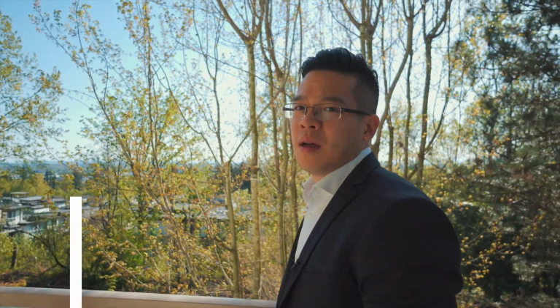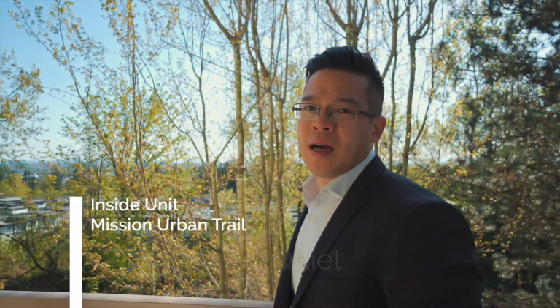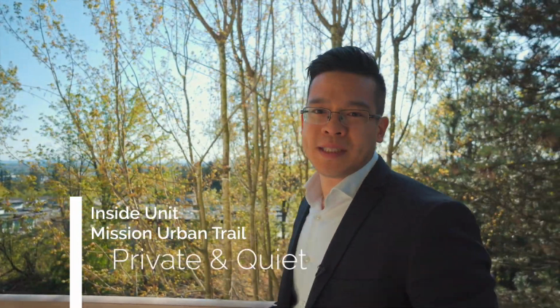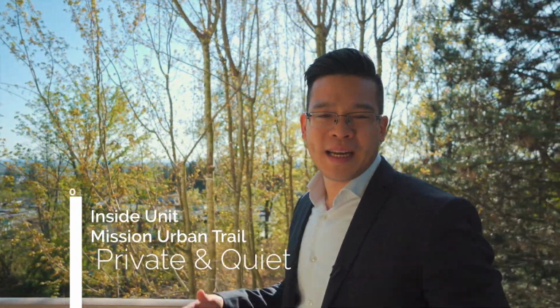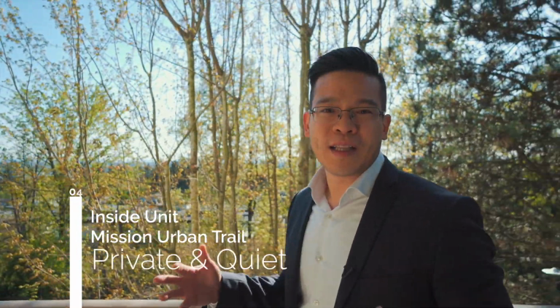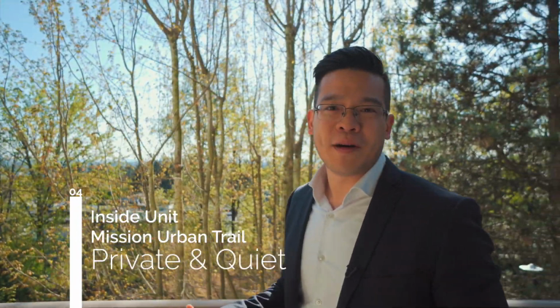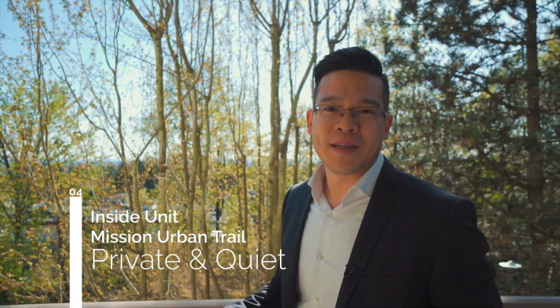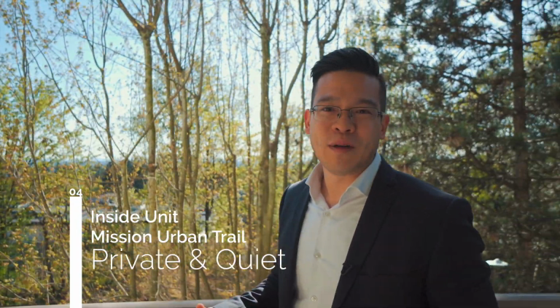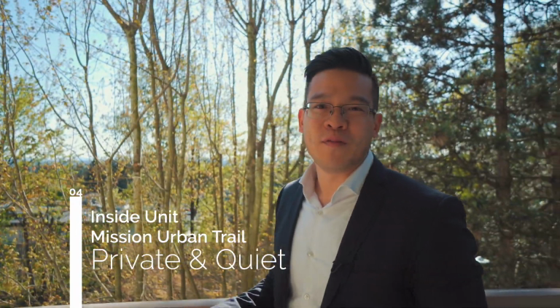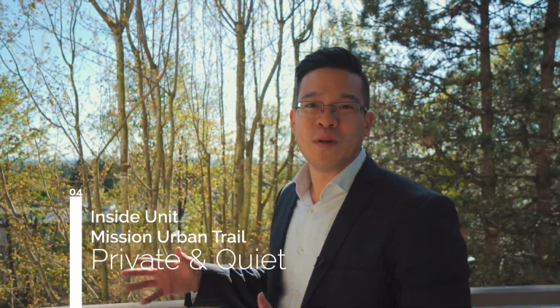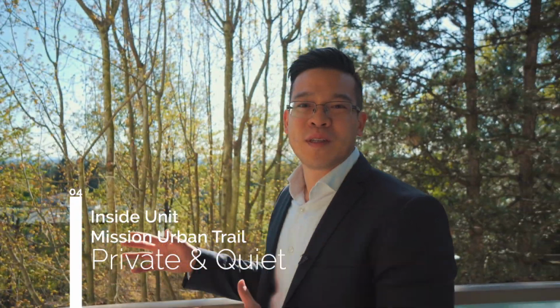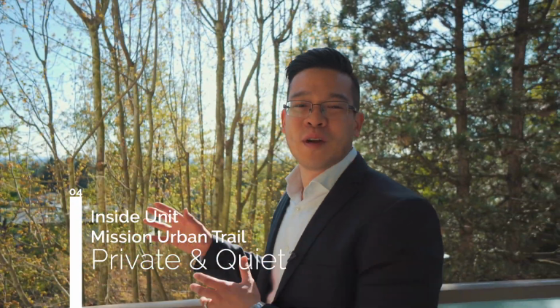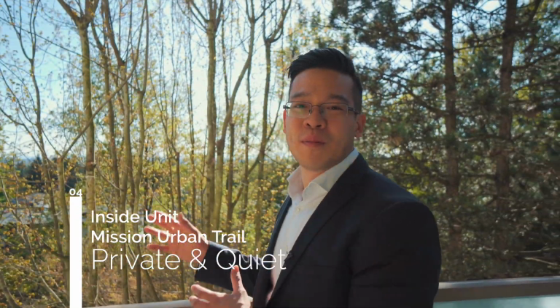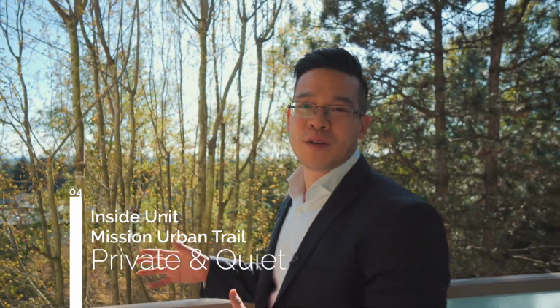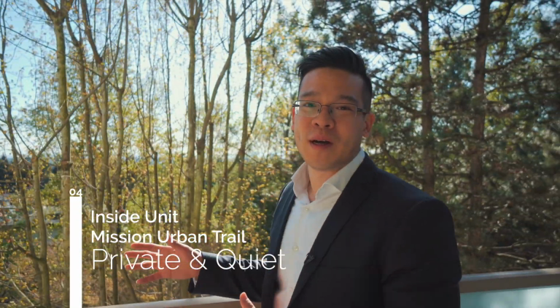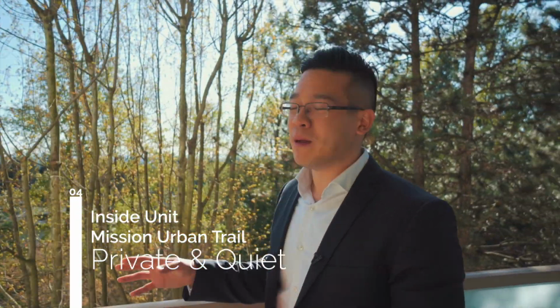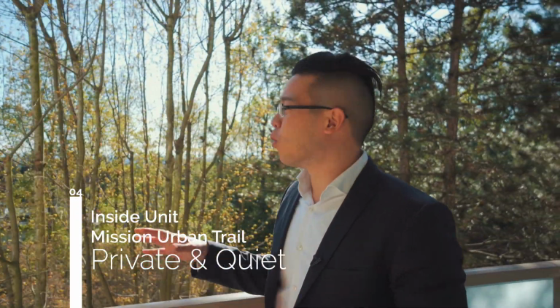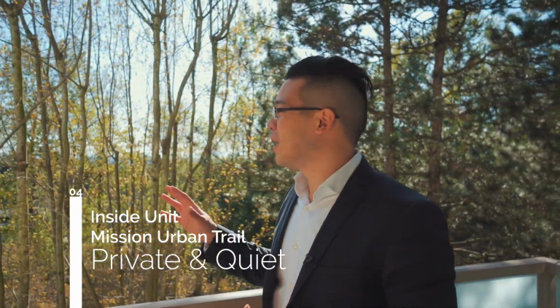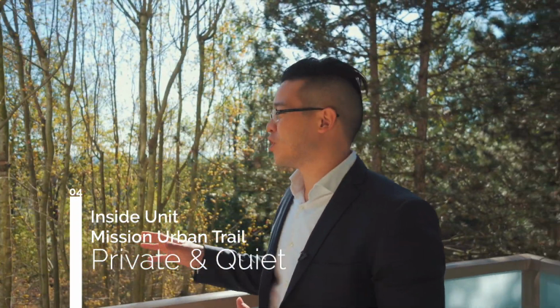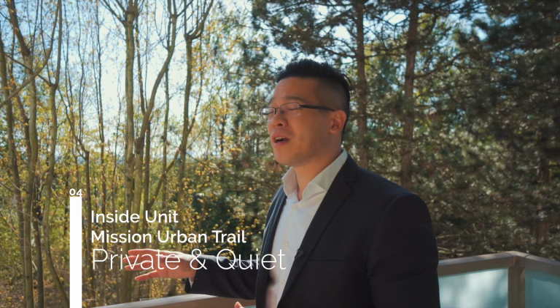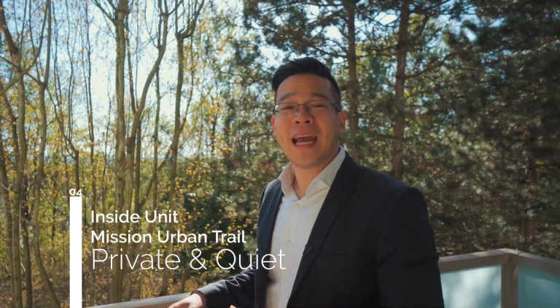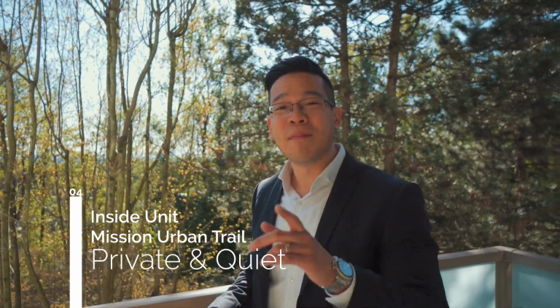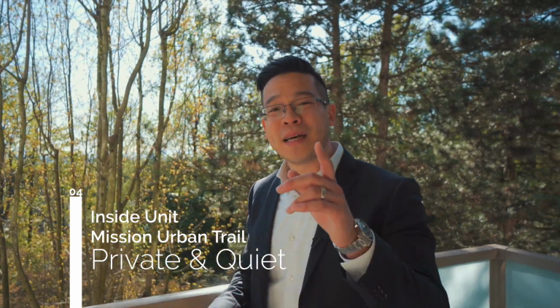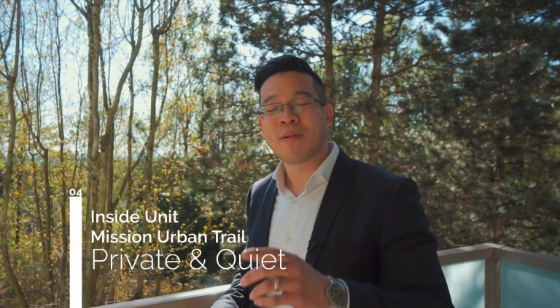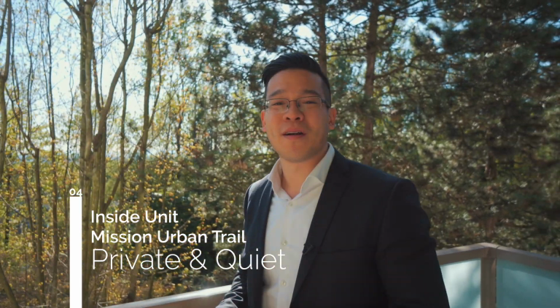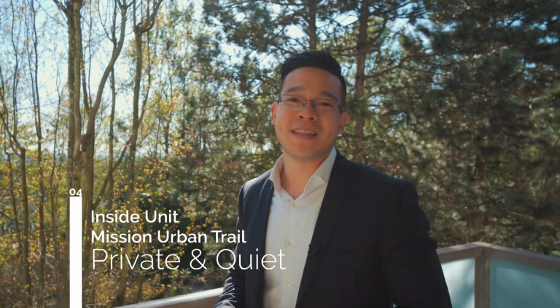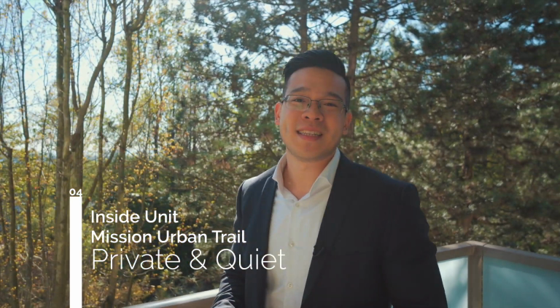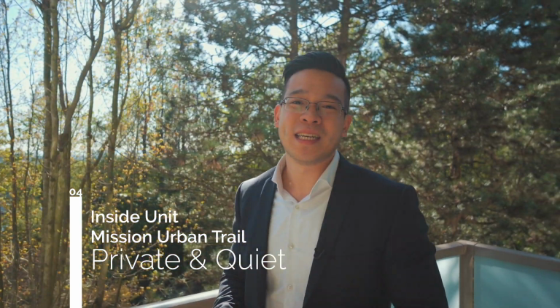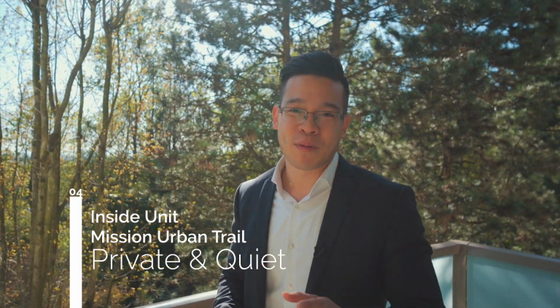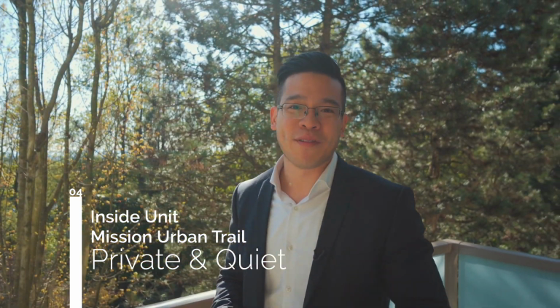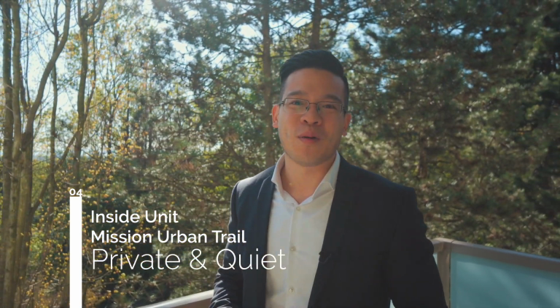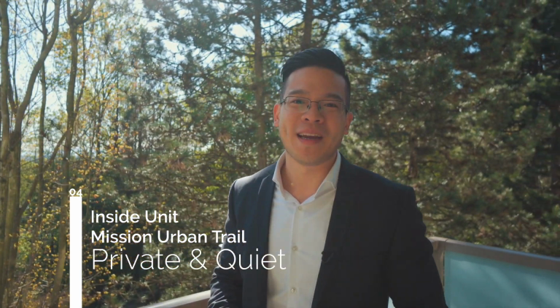I'm standing on the balcony with views of the urban trail and more nature. And the best part is, it's private and quiet.